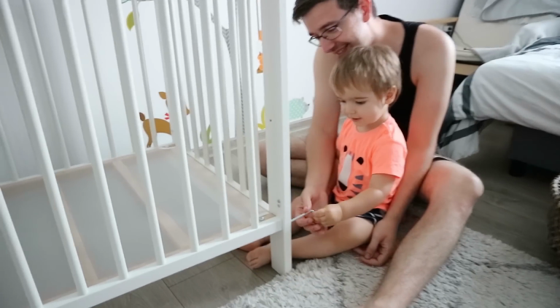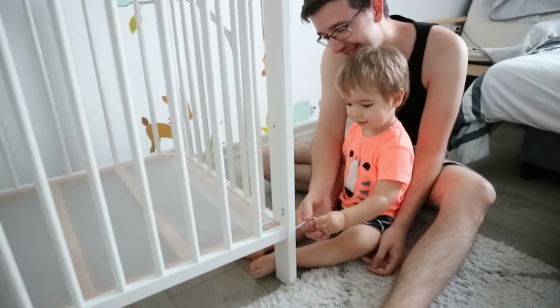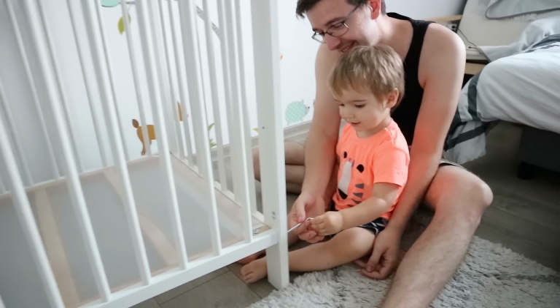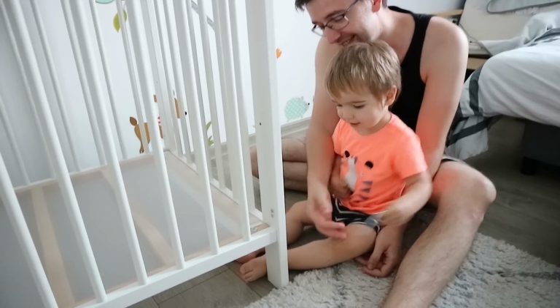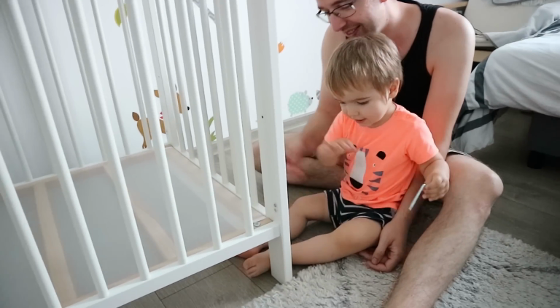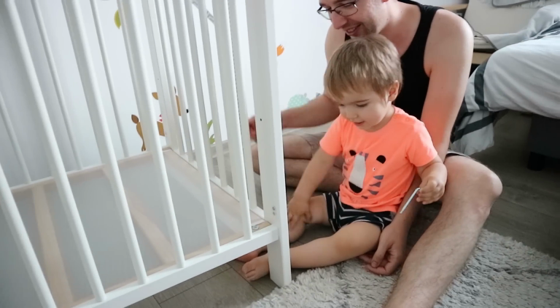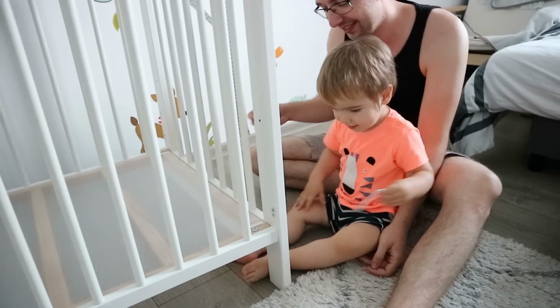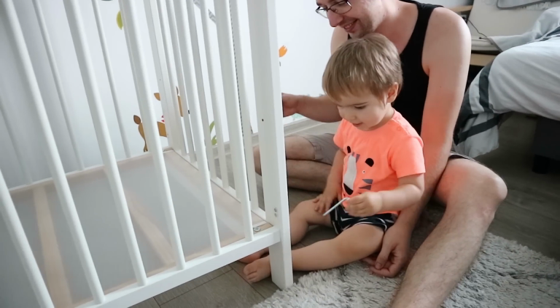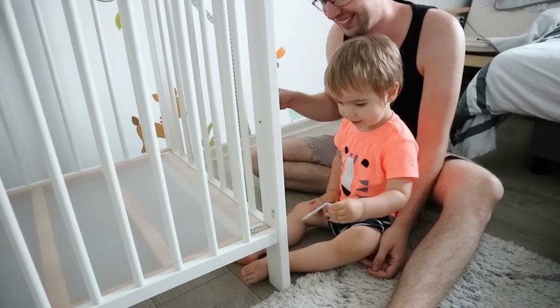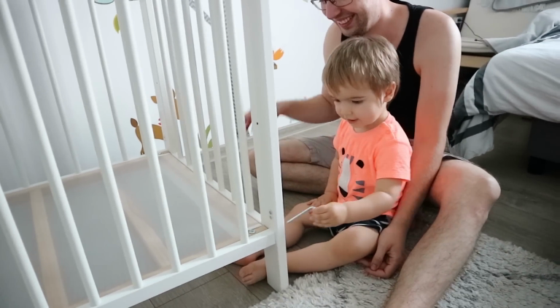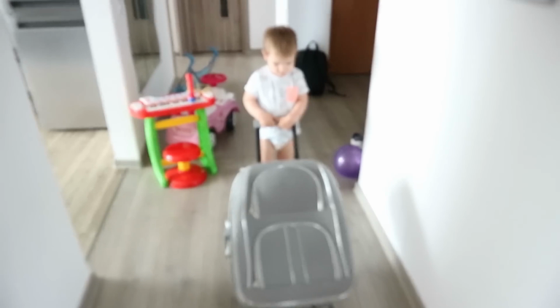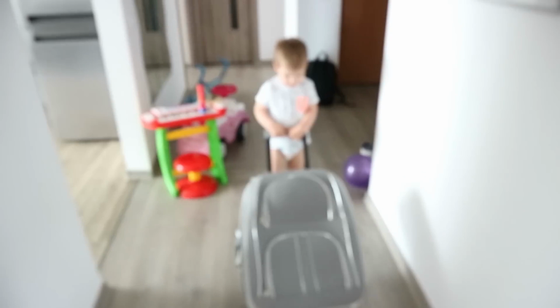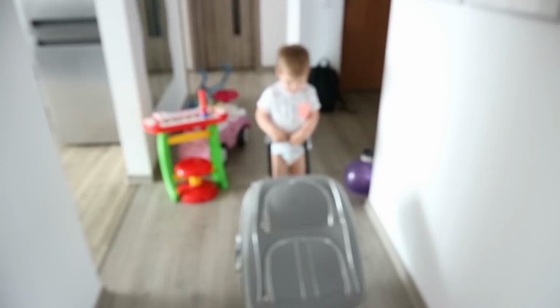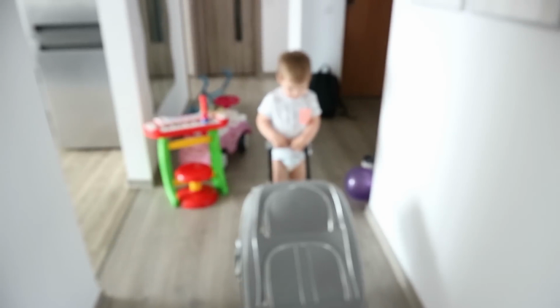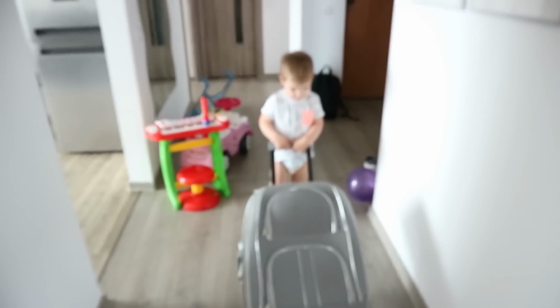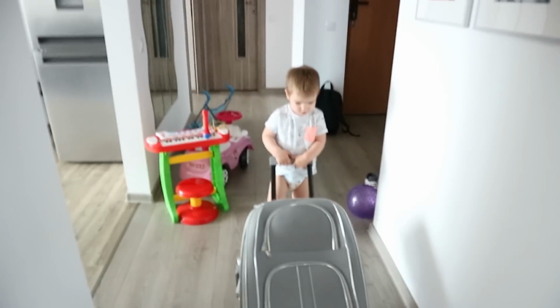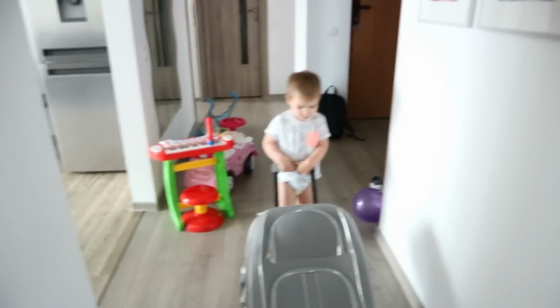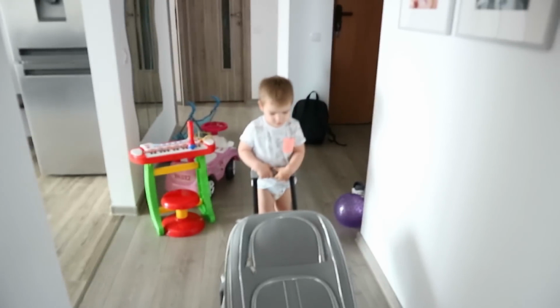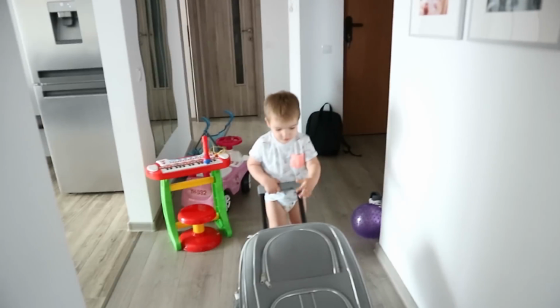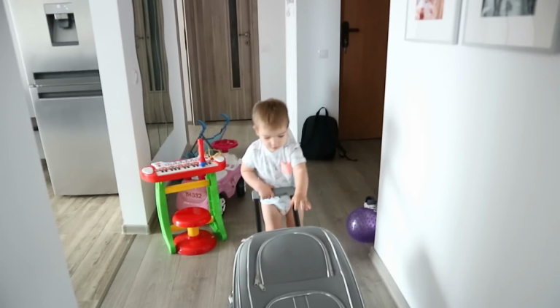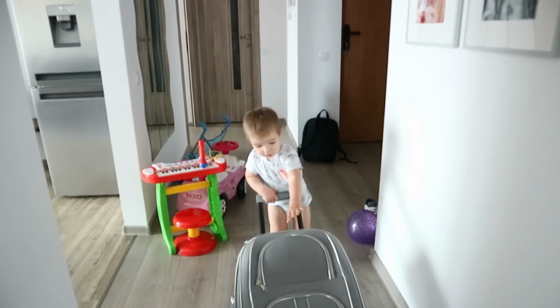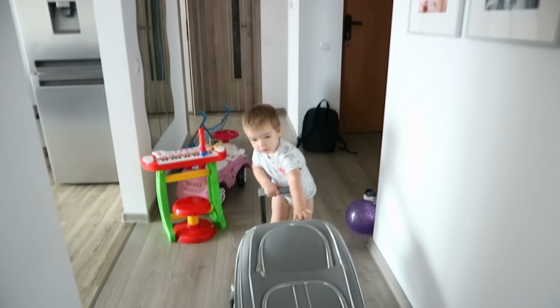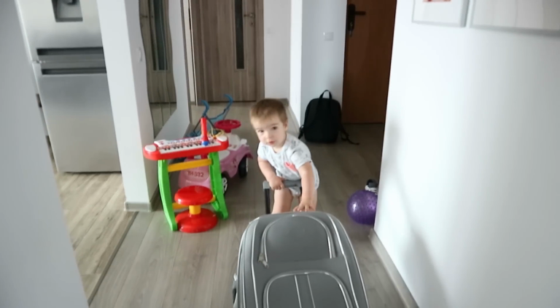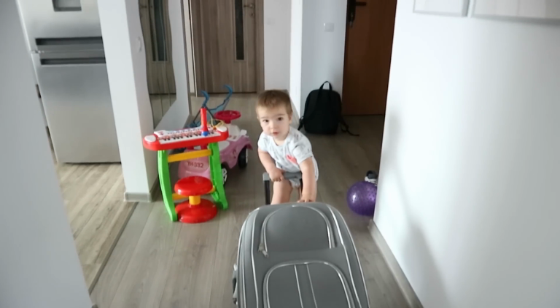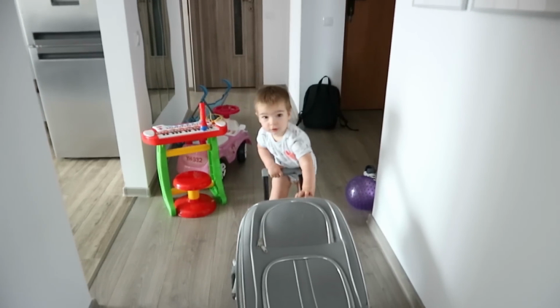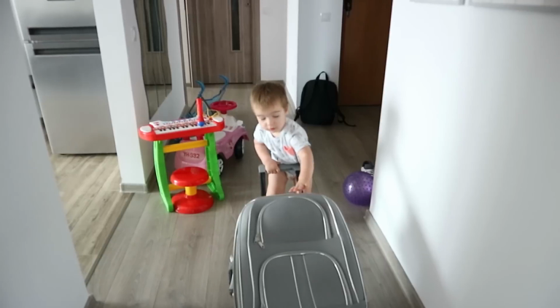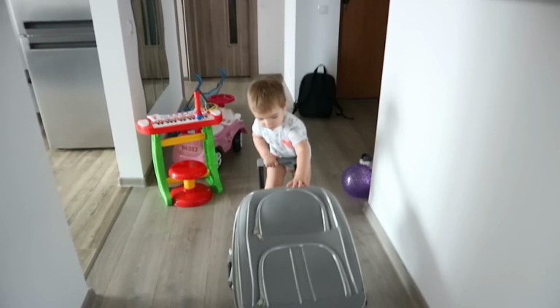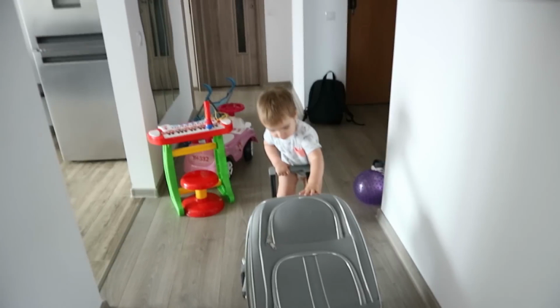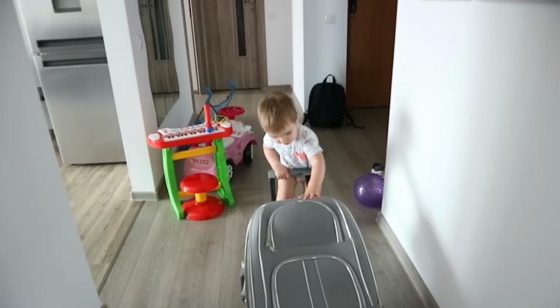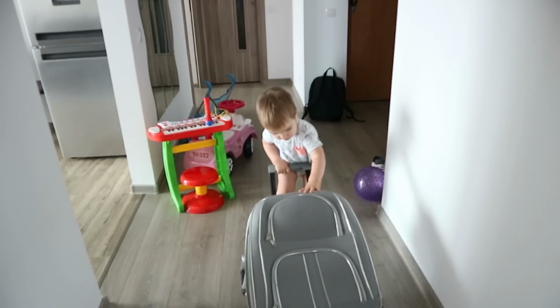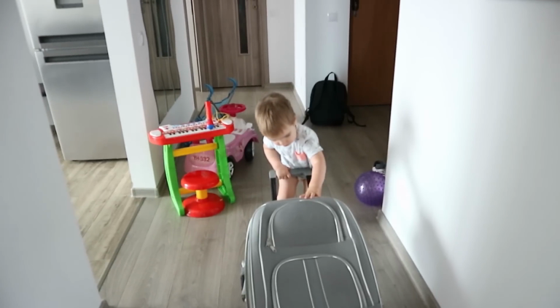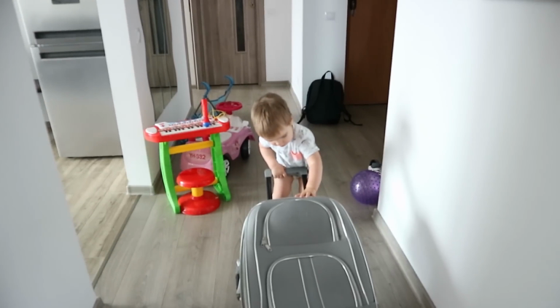Obviously my toddler always wants to help, so the second he saw us doing anything to his crib, he came straight over to help.